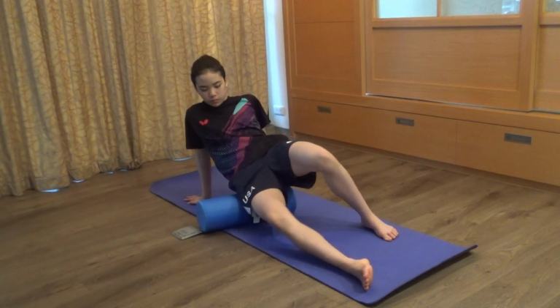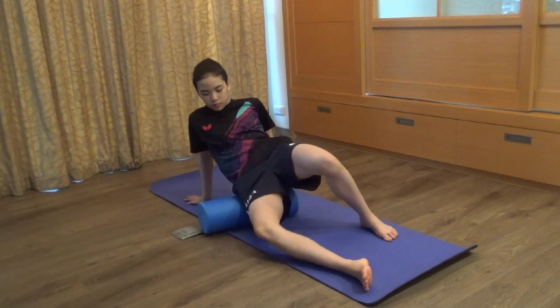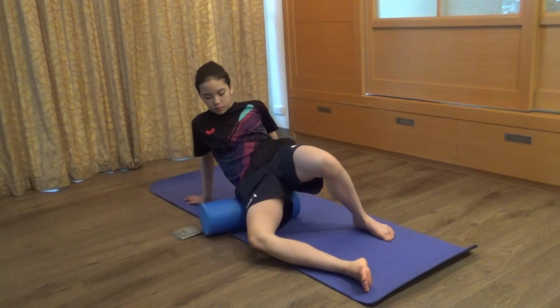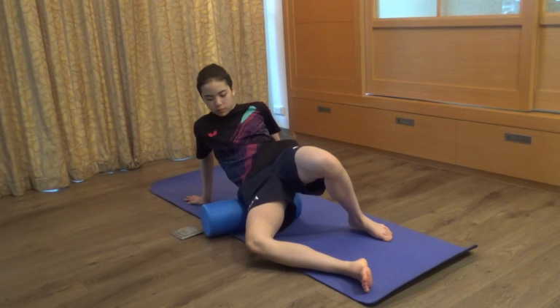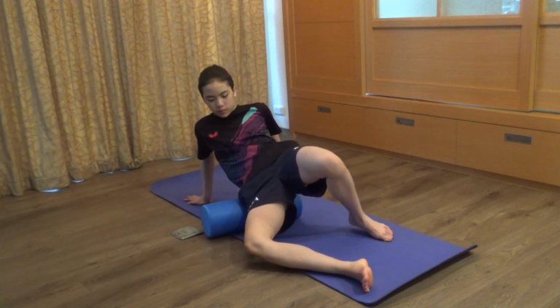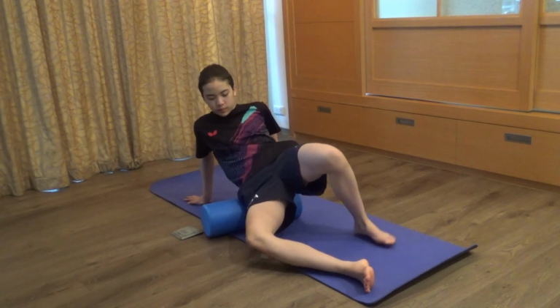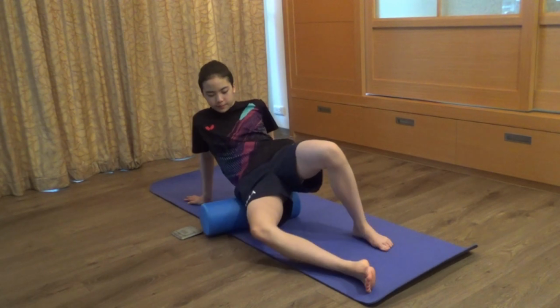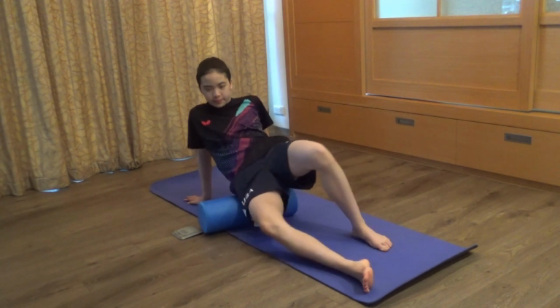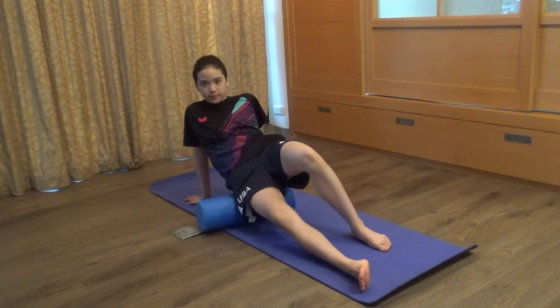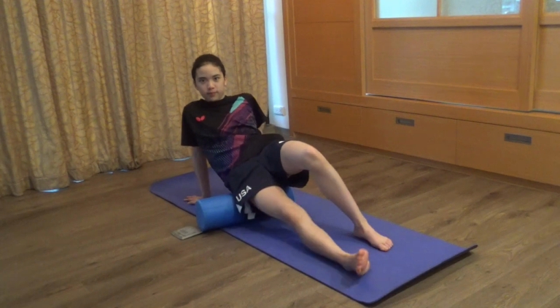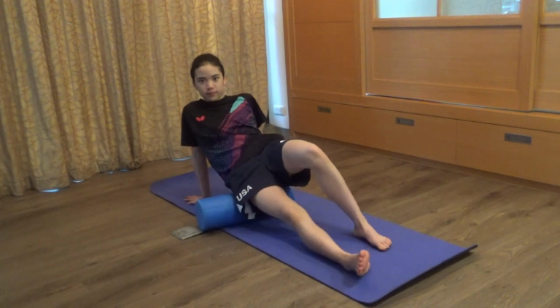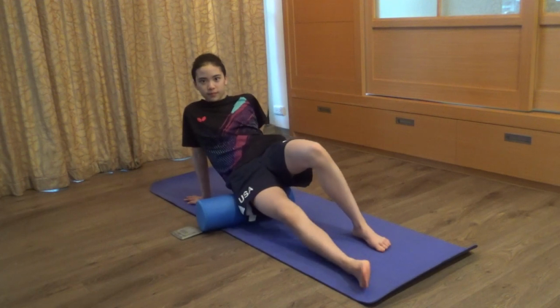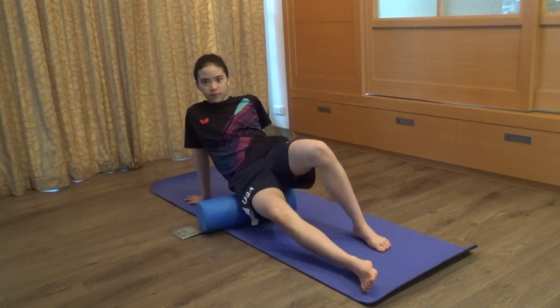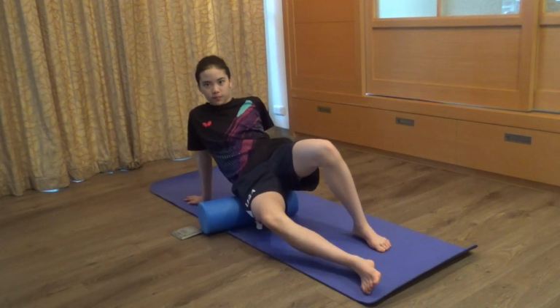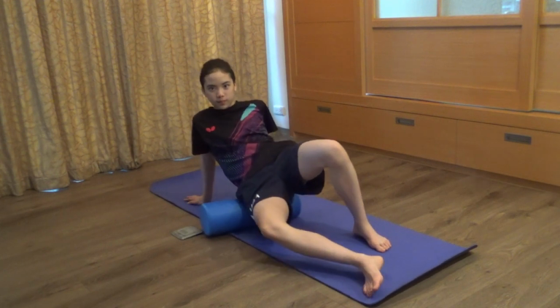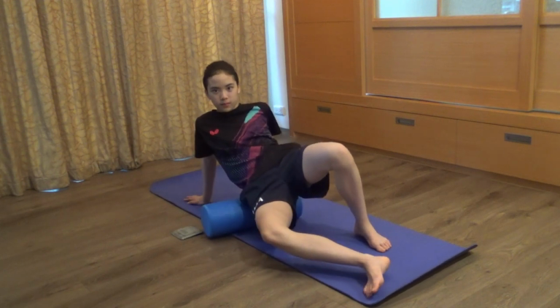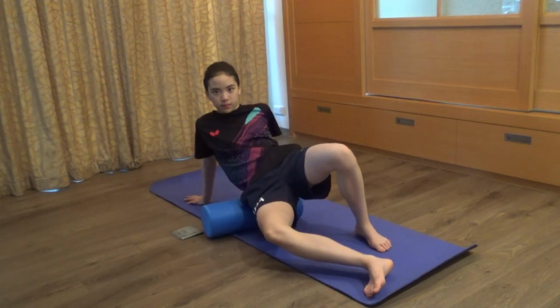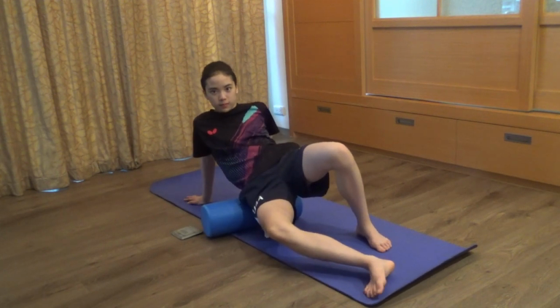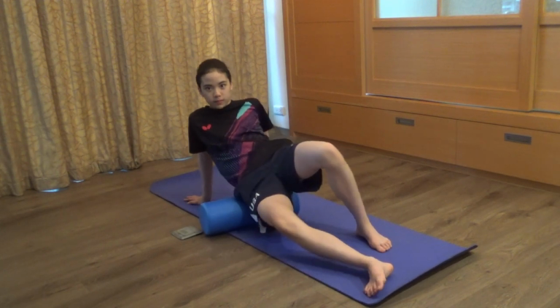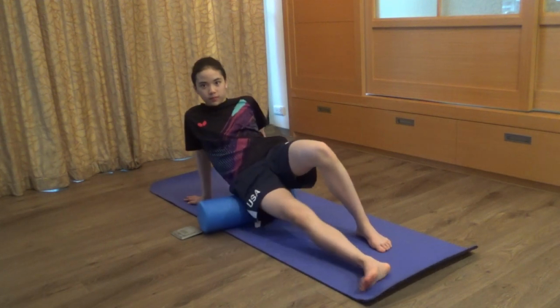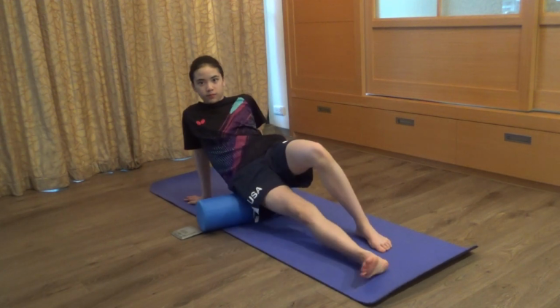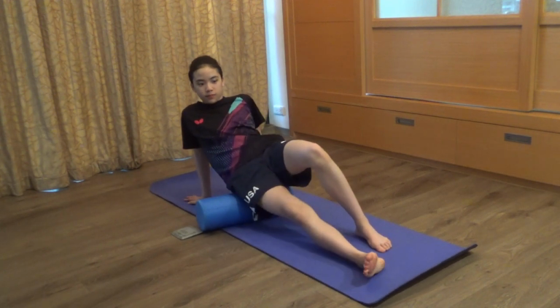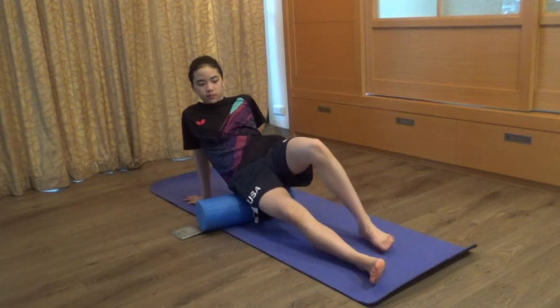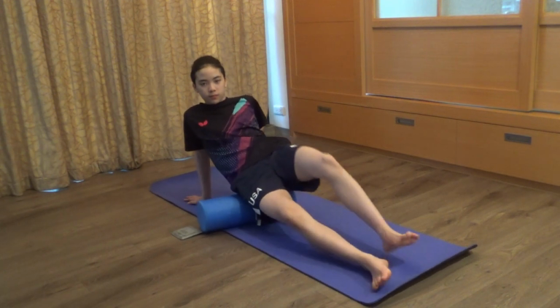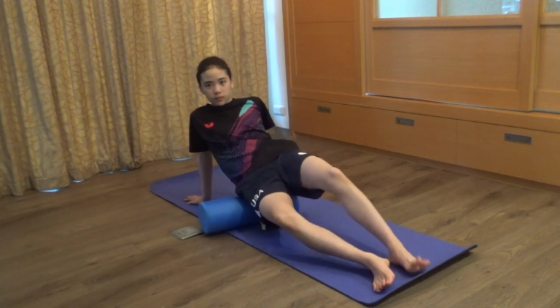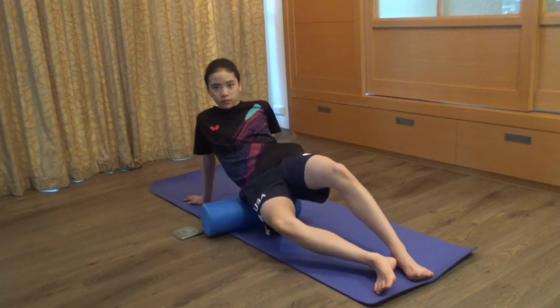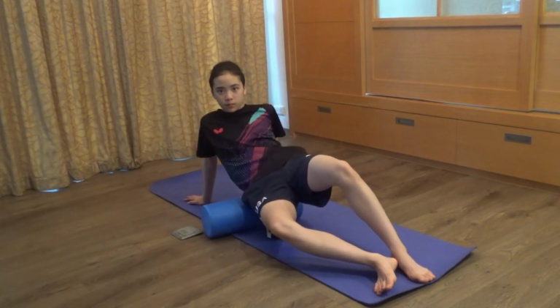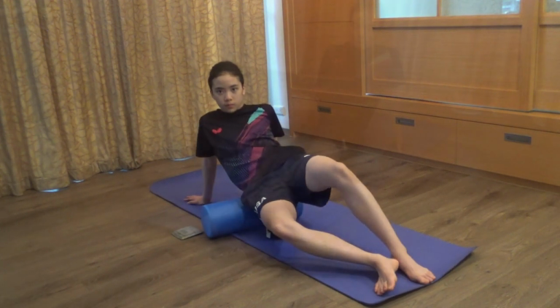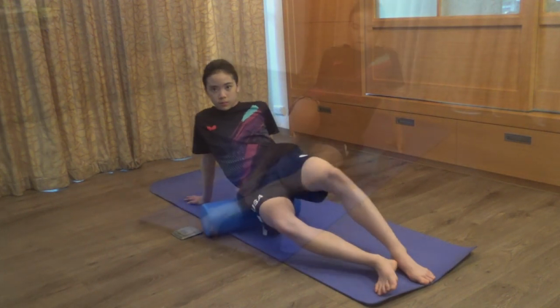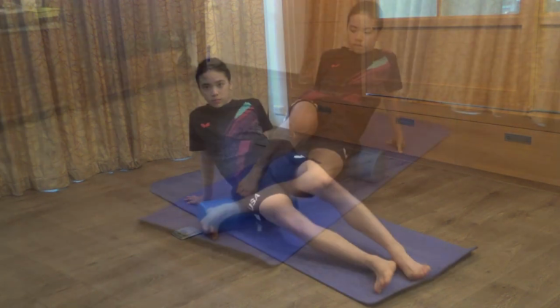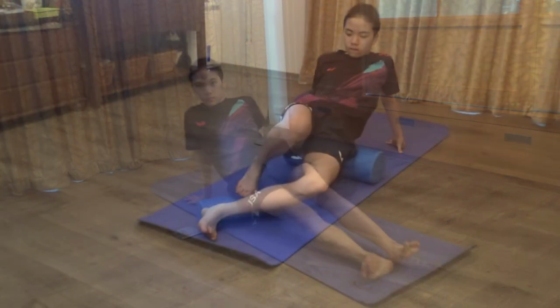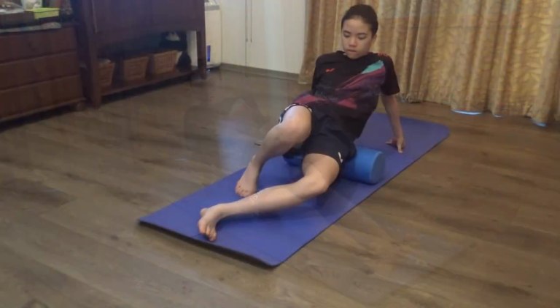We will start from the right hip. Roll vertically up and down. To keep high effectiveness, roll one side at a time.